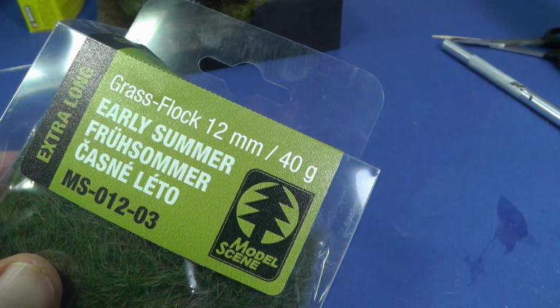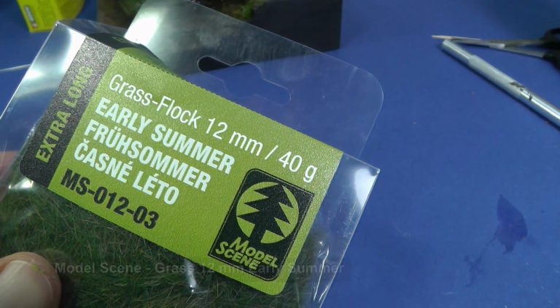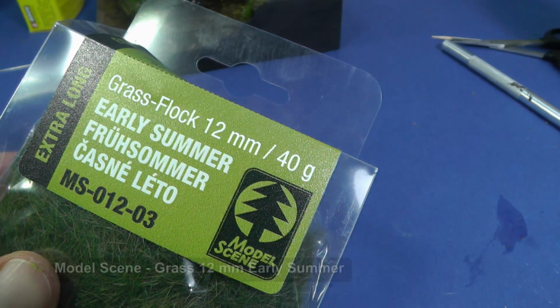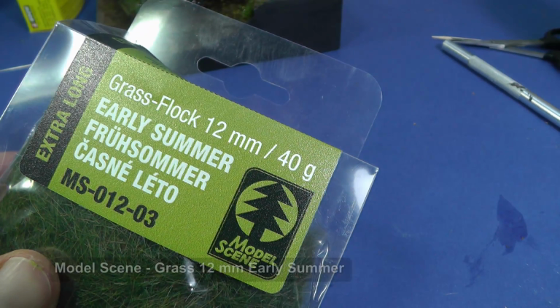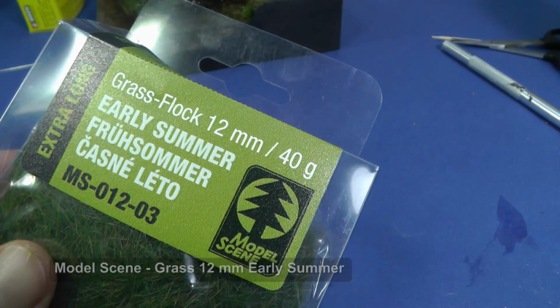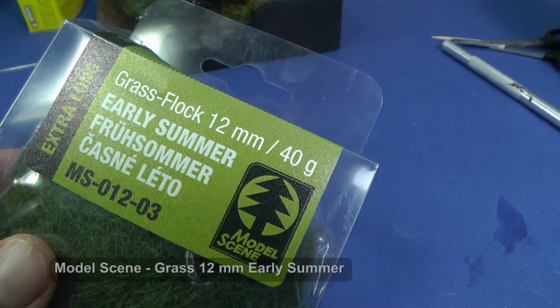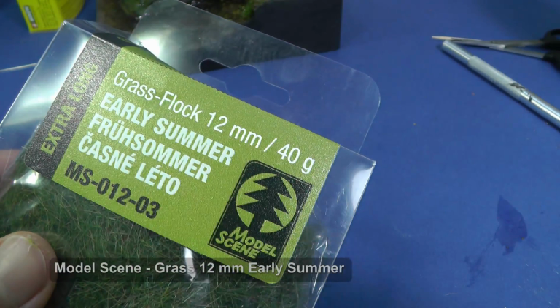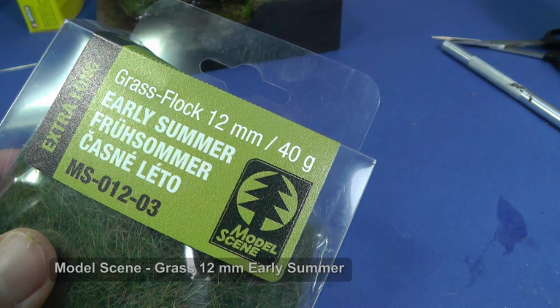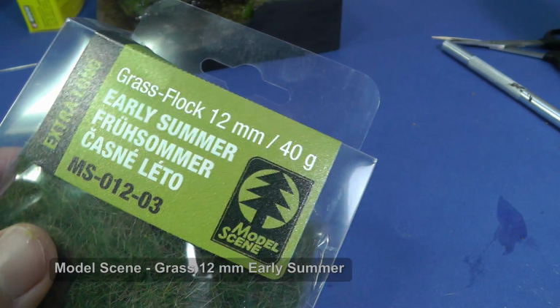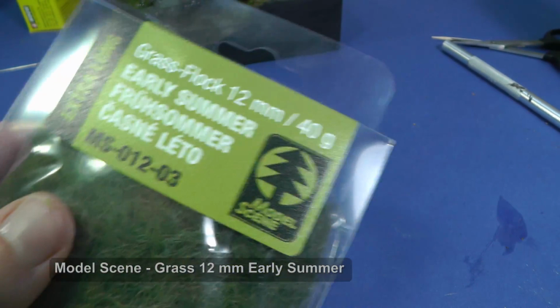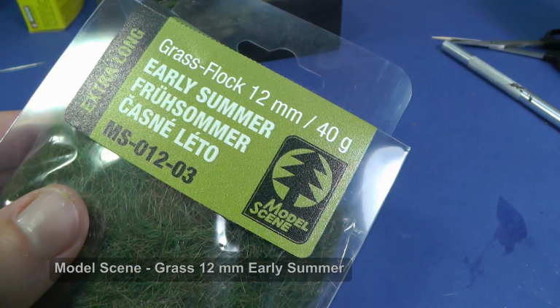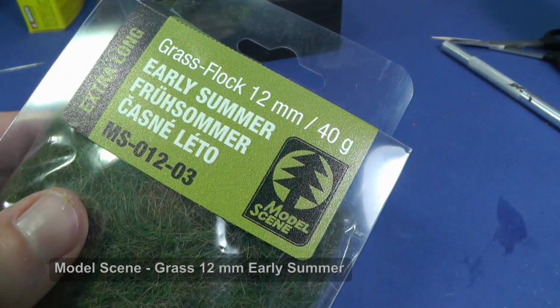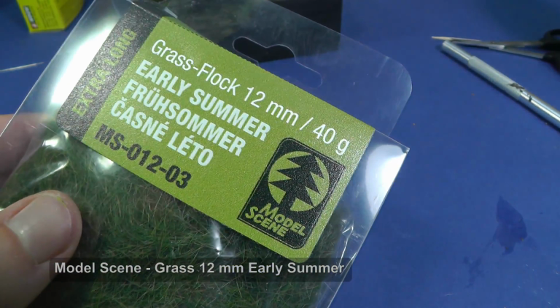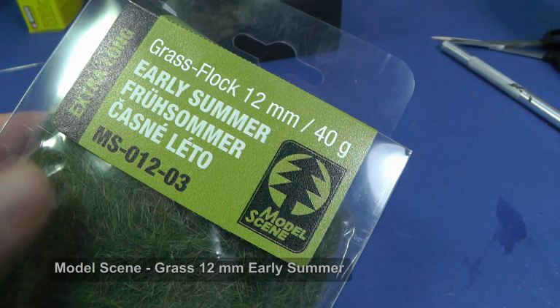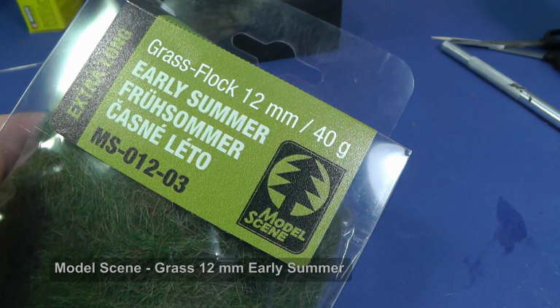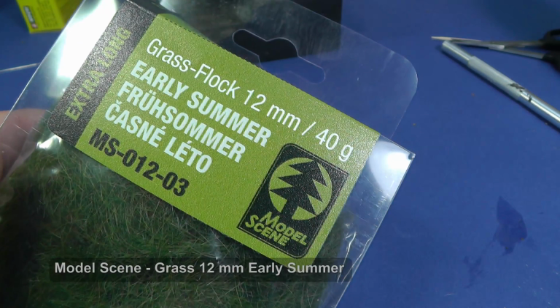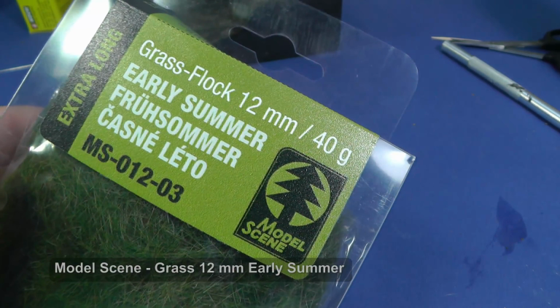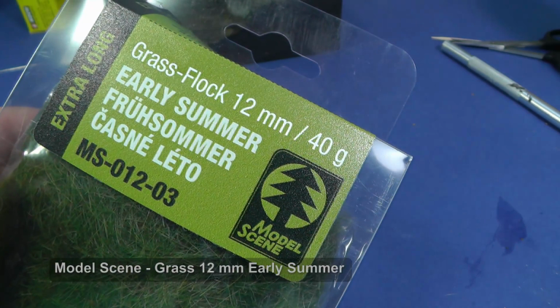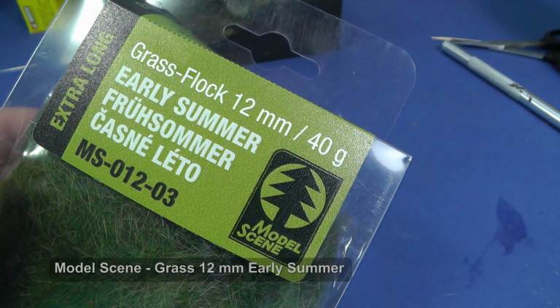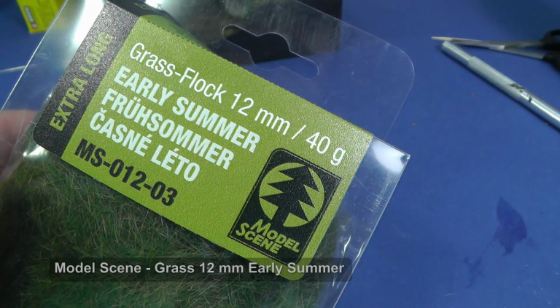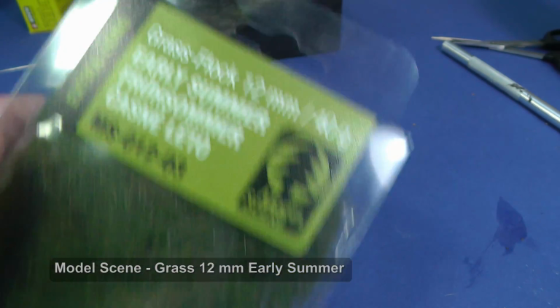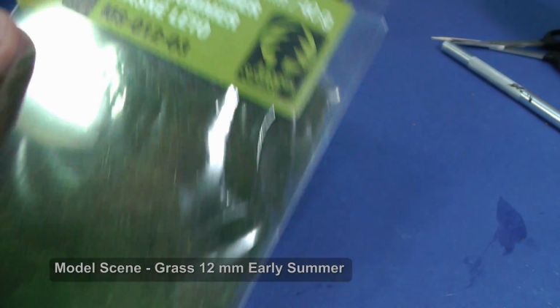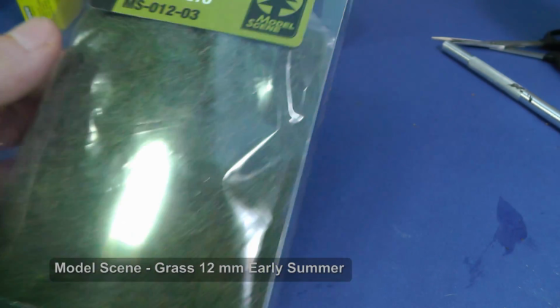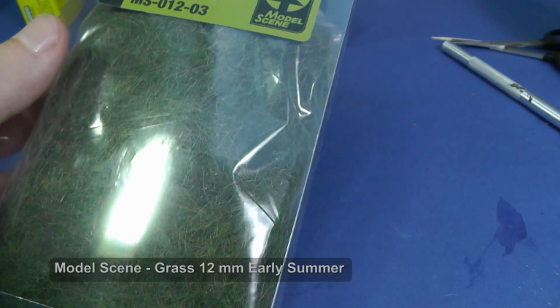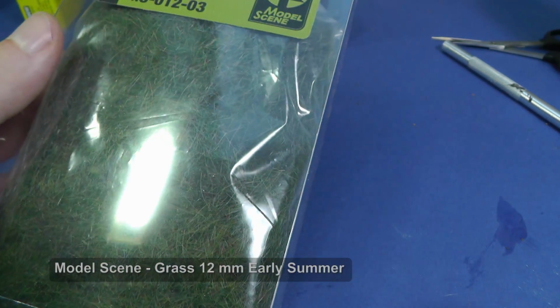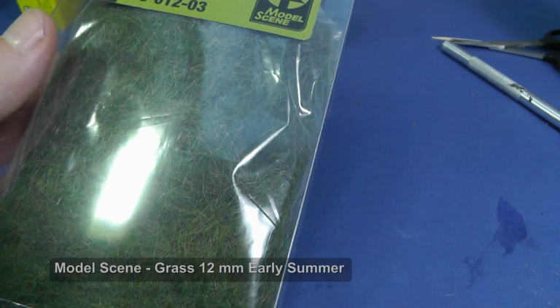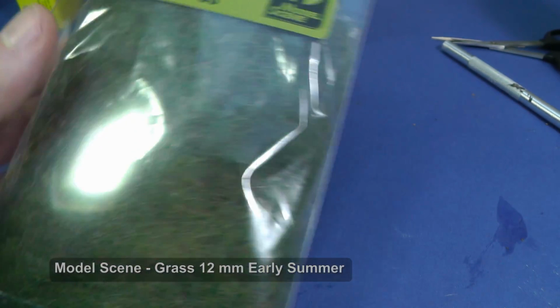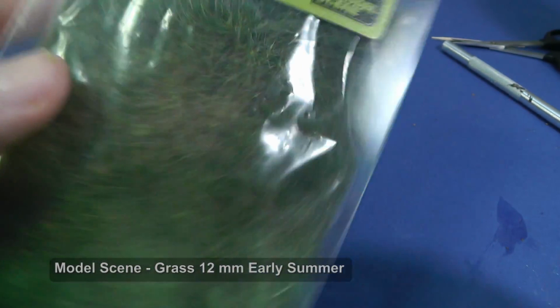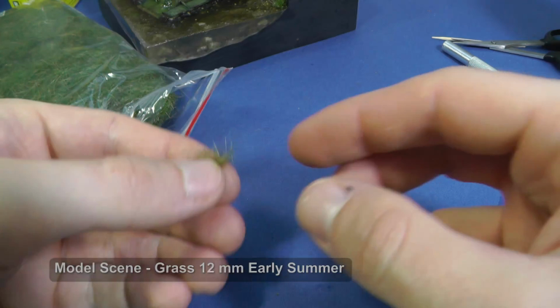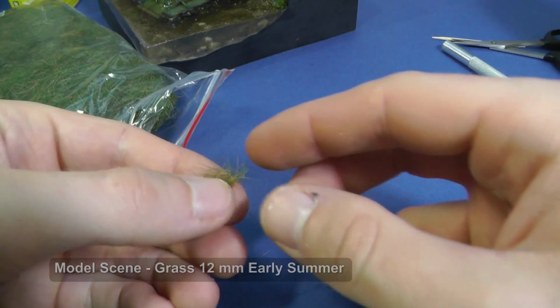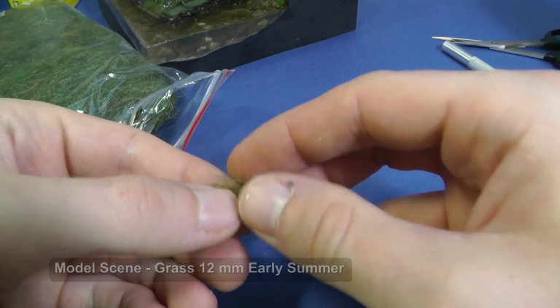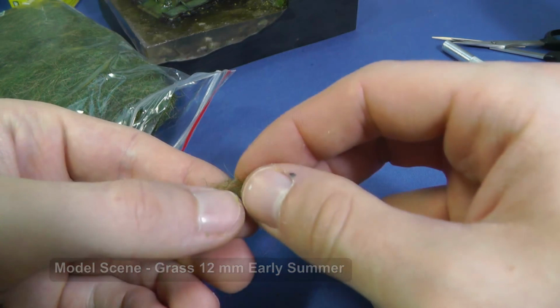The diorama is too yellow, therefore I add green grass turf from static grass.